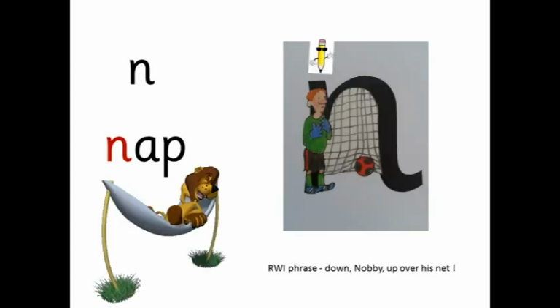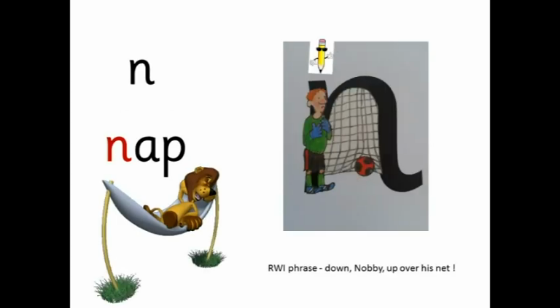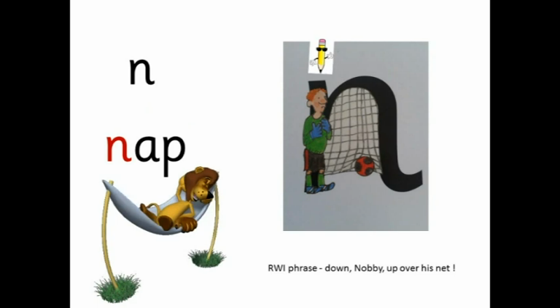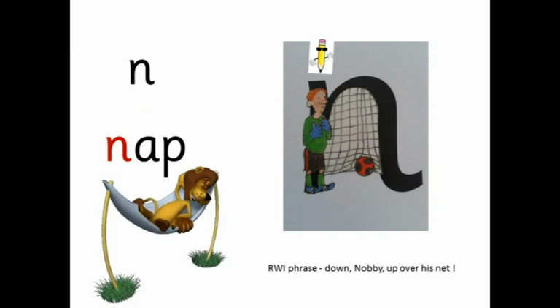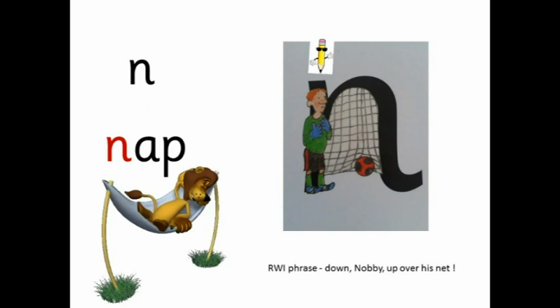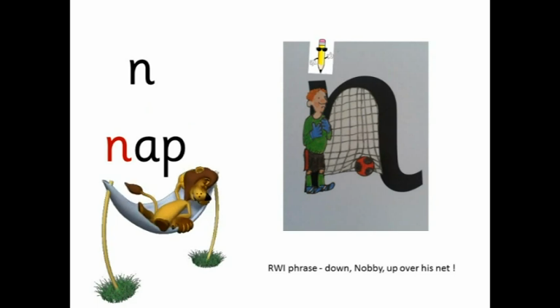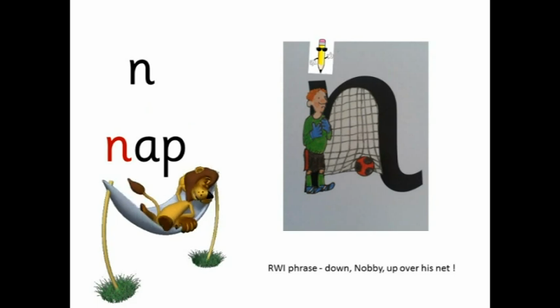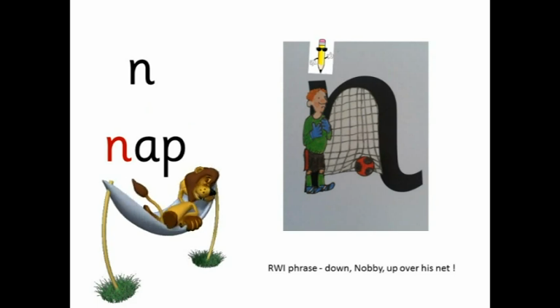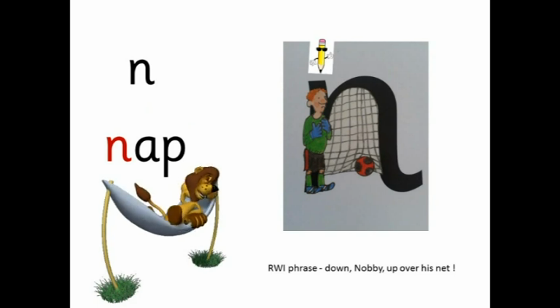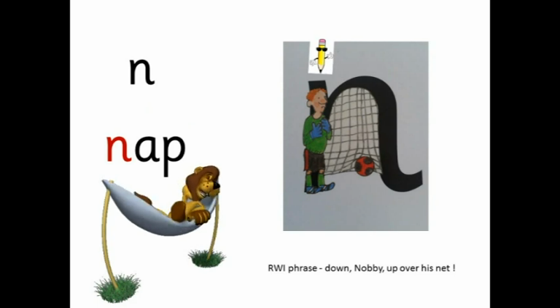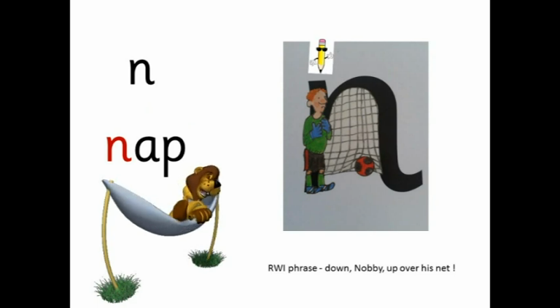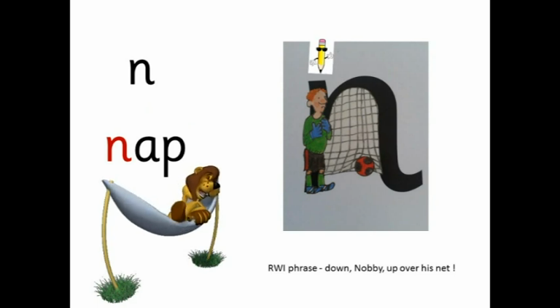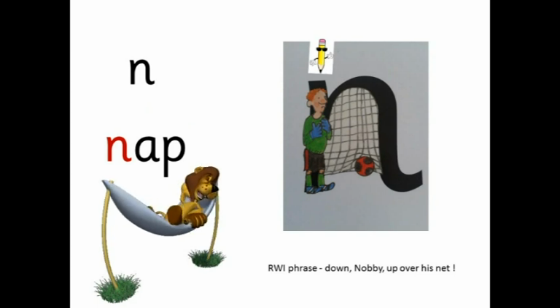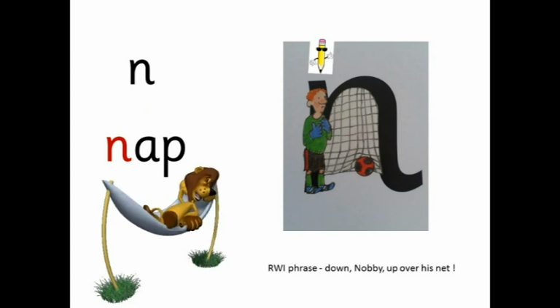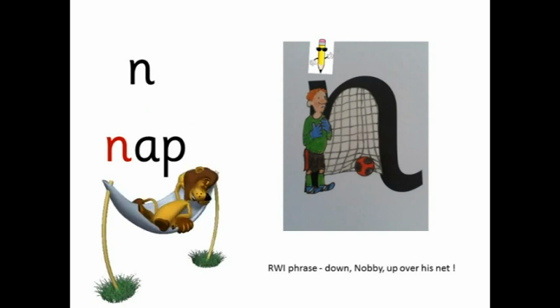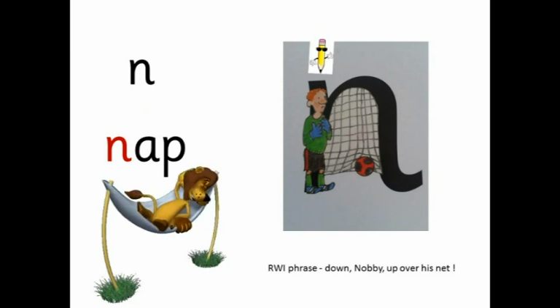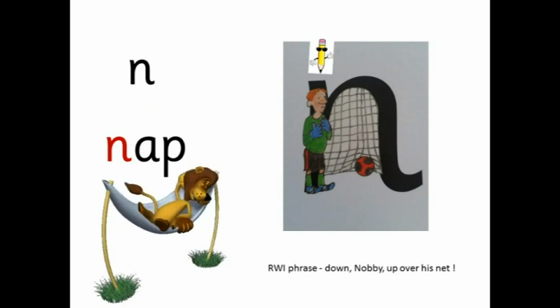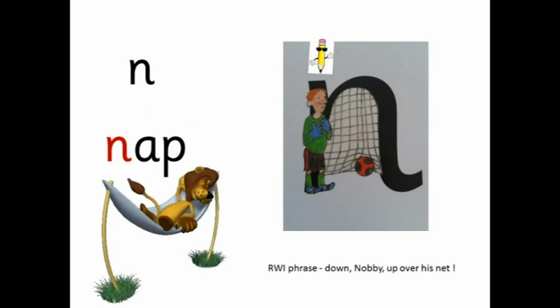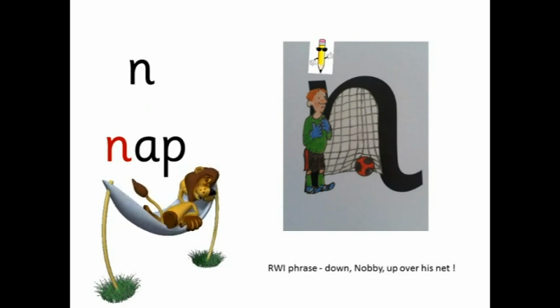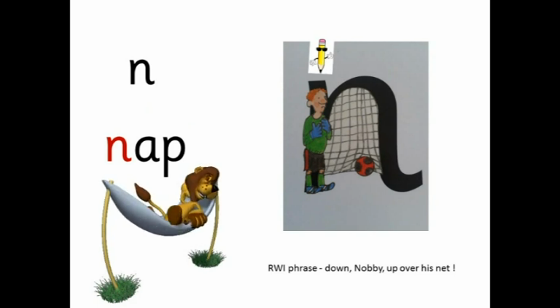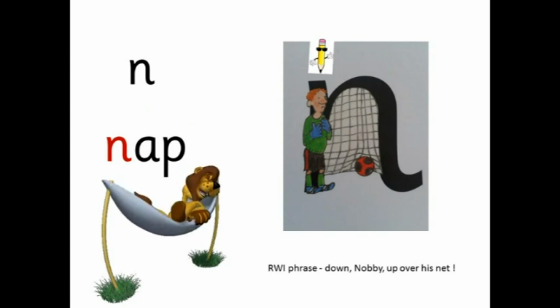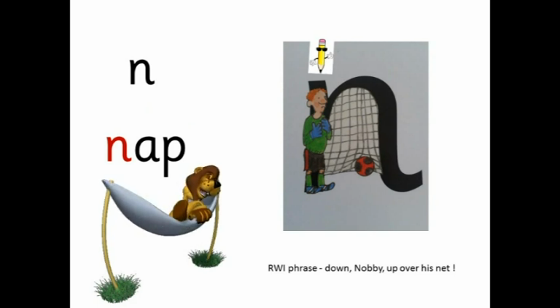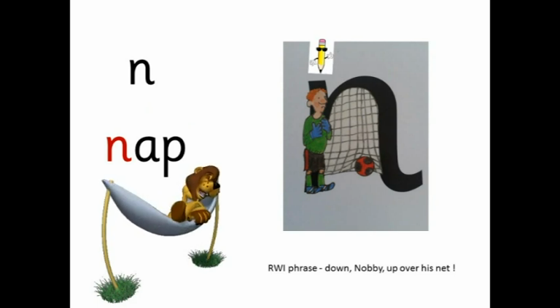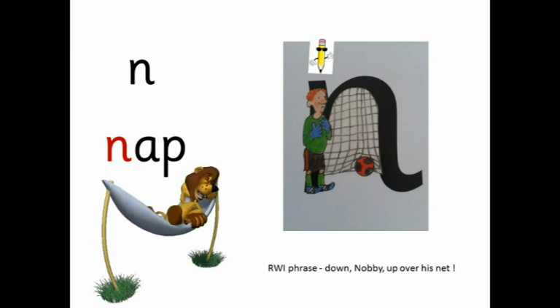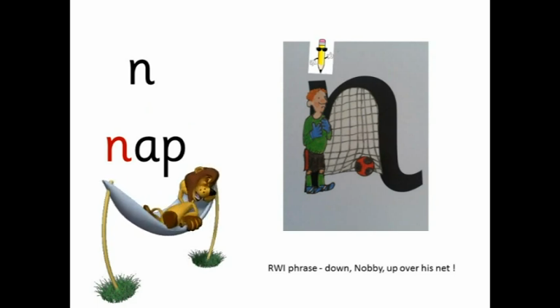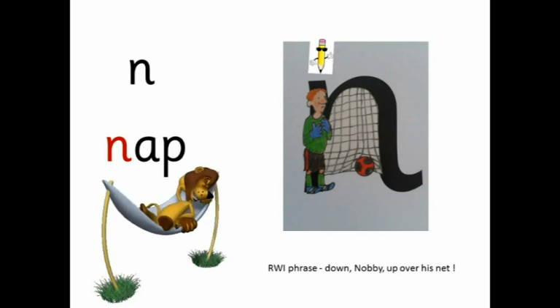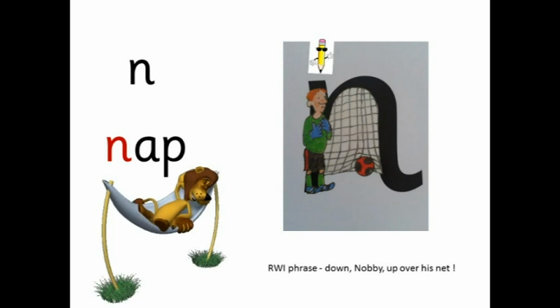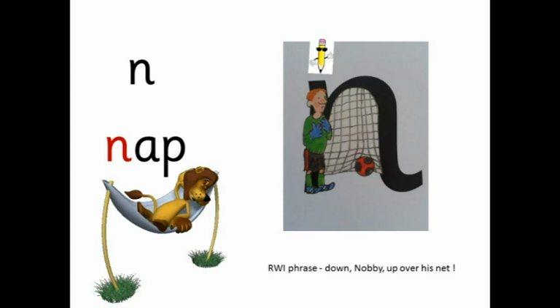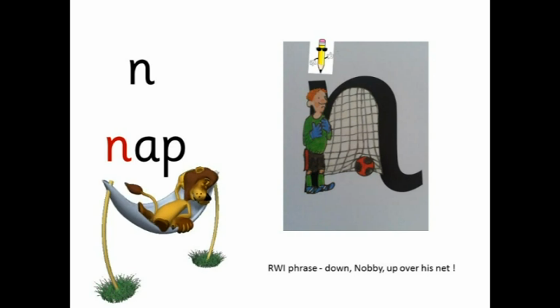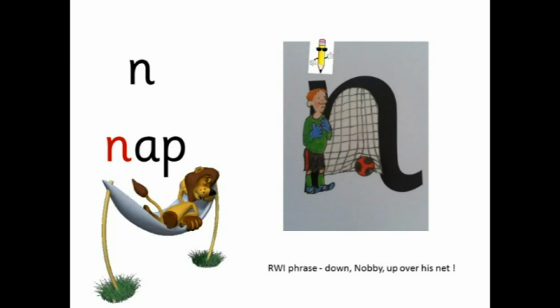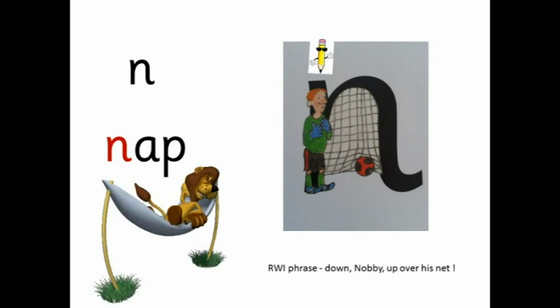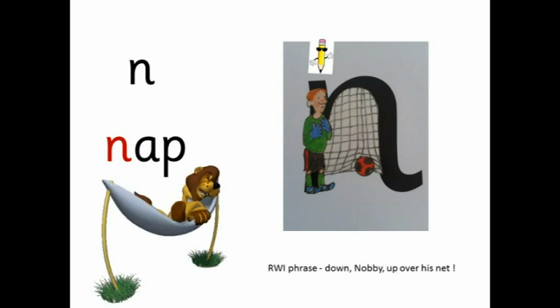N — n-ap — nap. Down, knobby, up over his net.